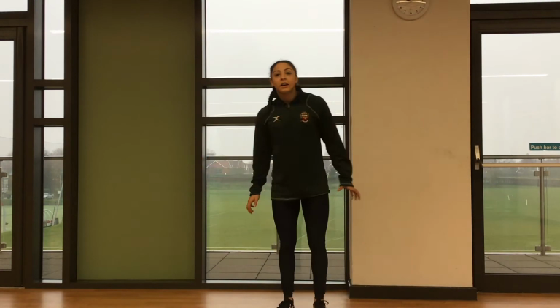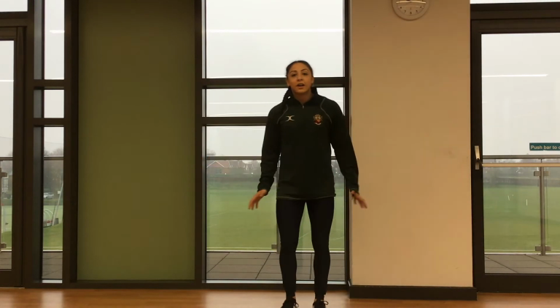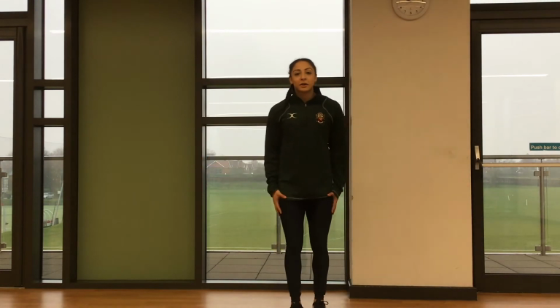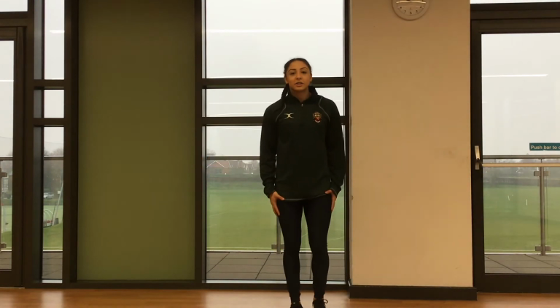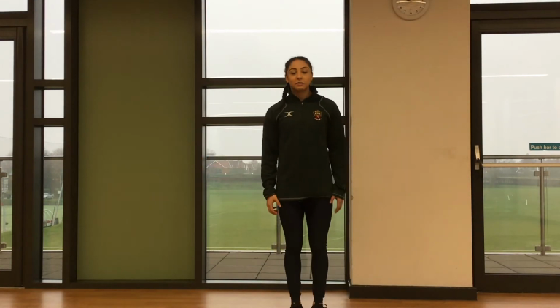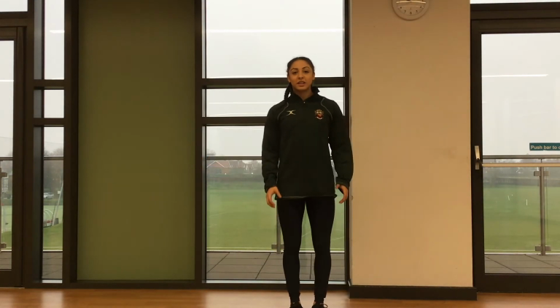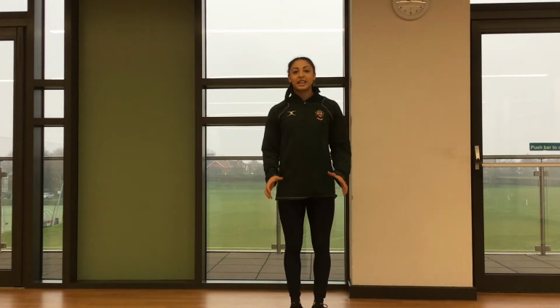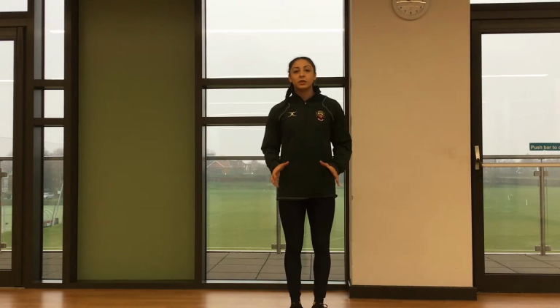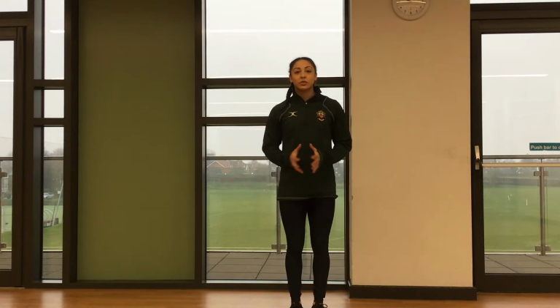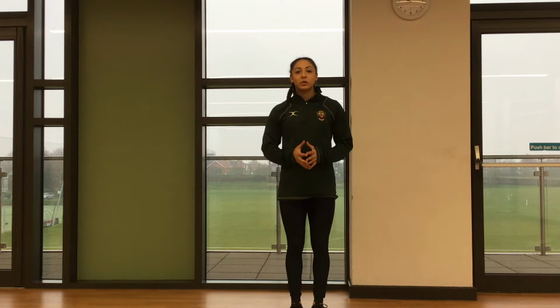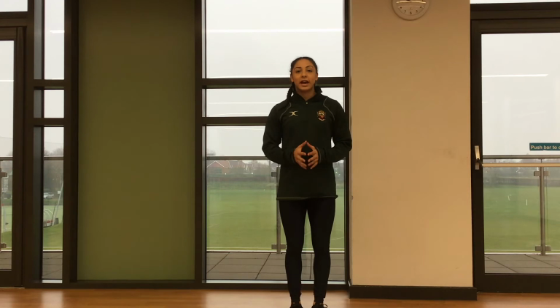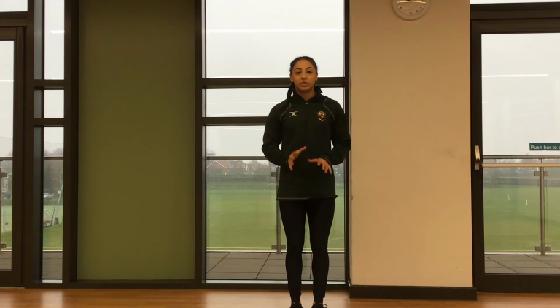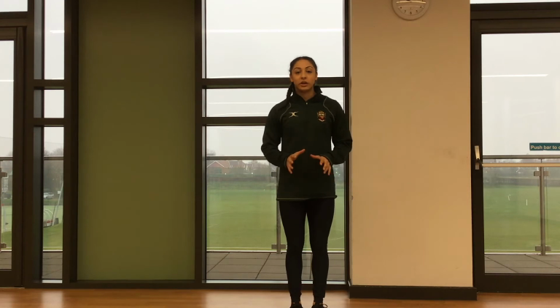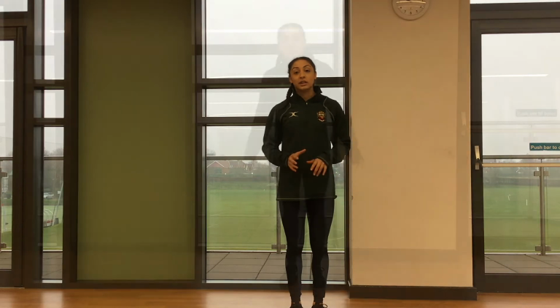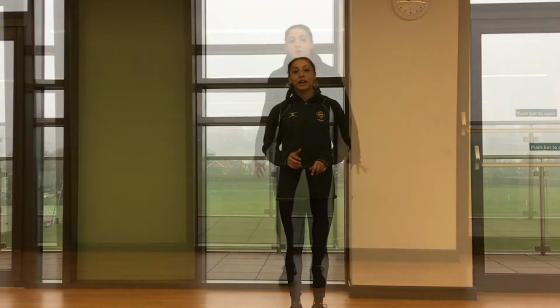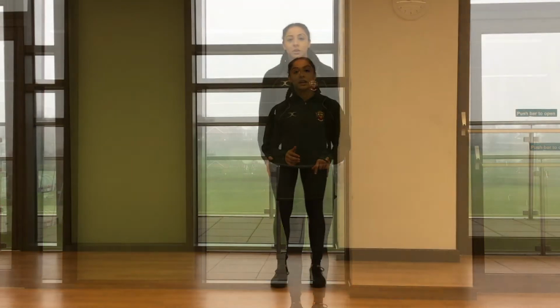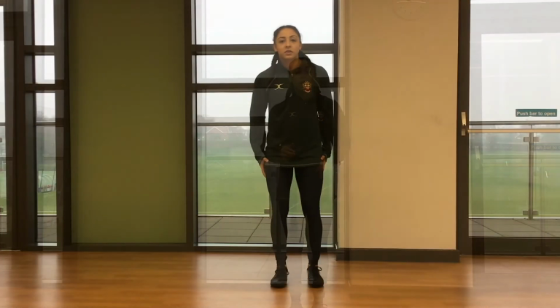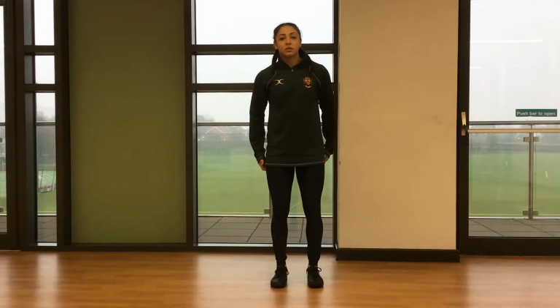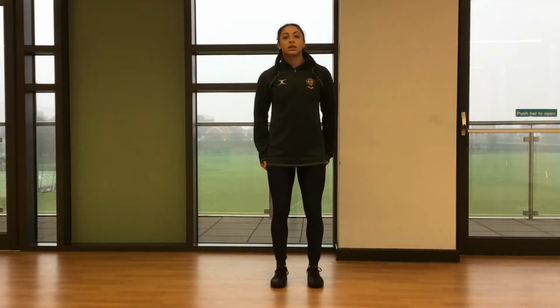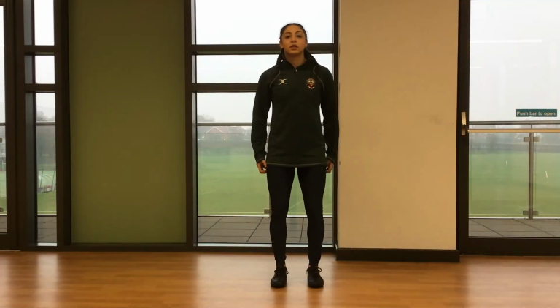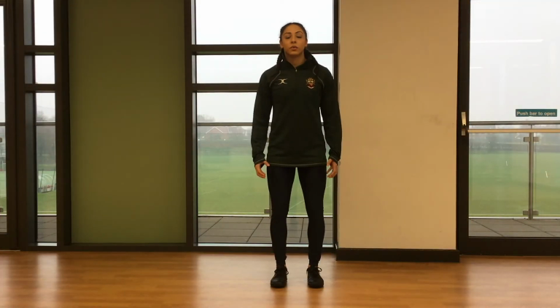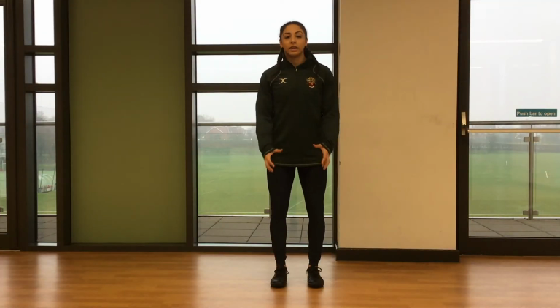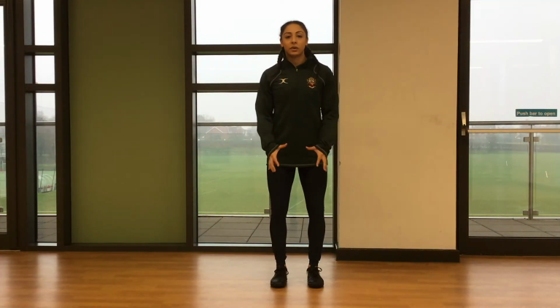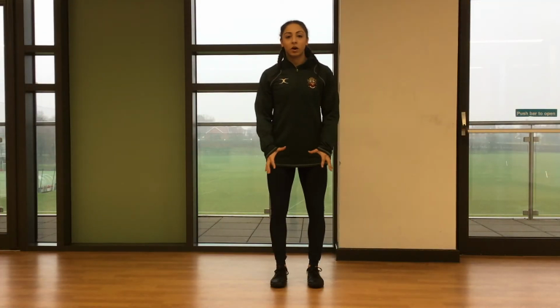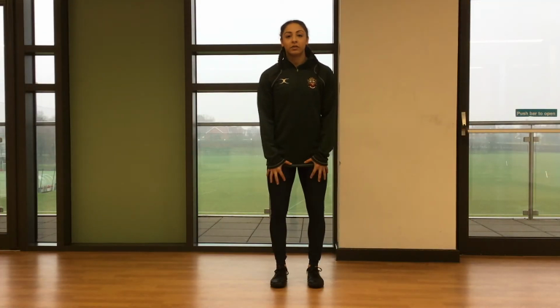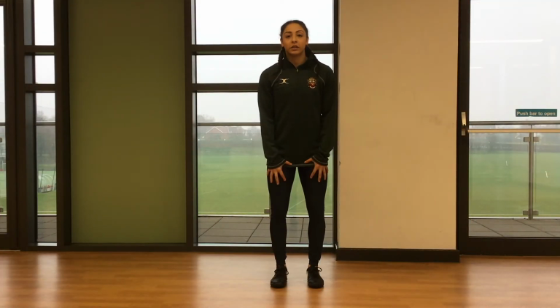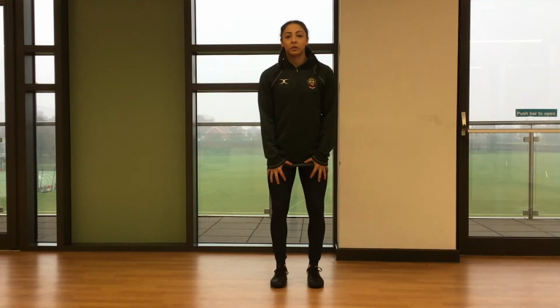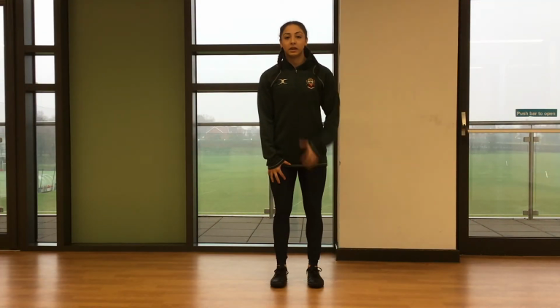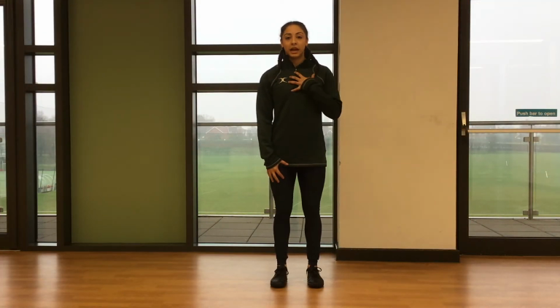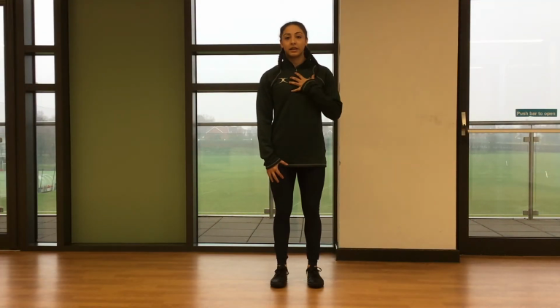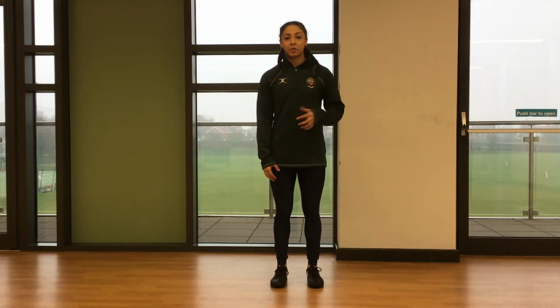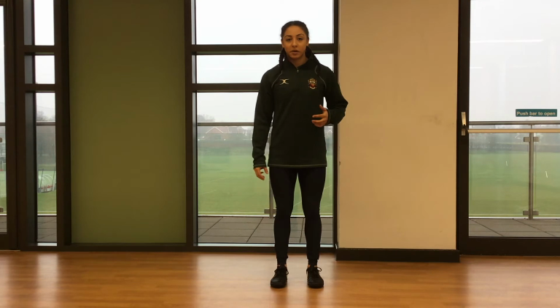Hi everyone, I'm just going to take you through another circuit today. We're going to start off with a quick warm-up for the lower body and then the upper body.